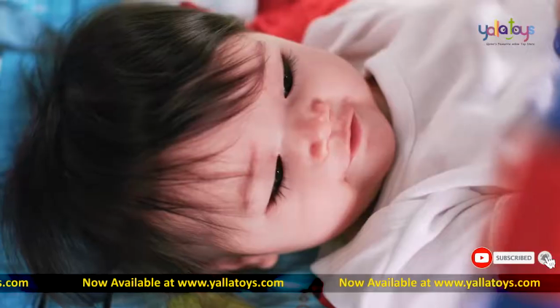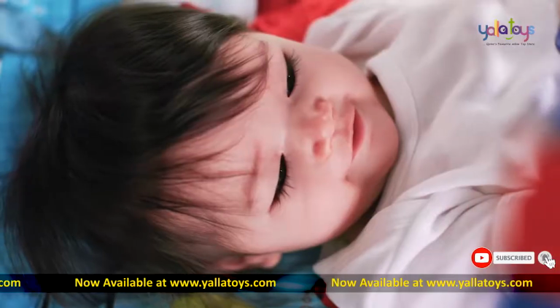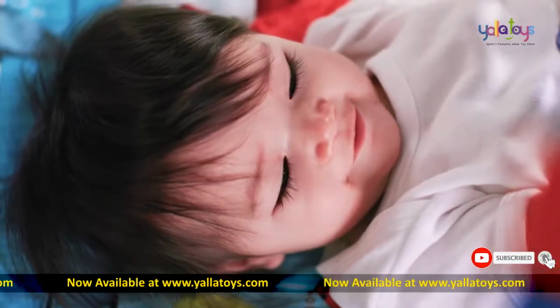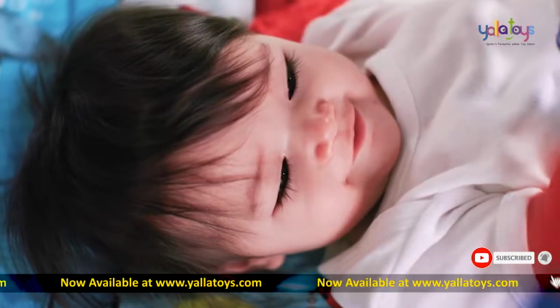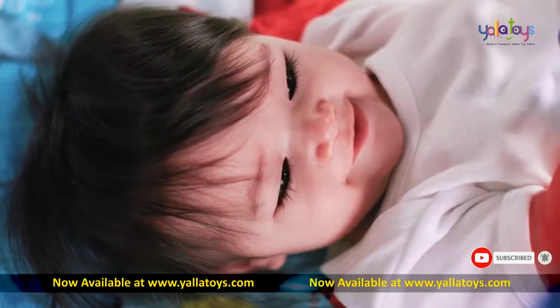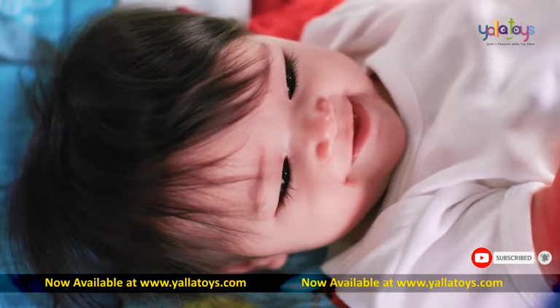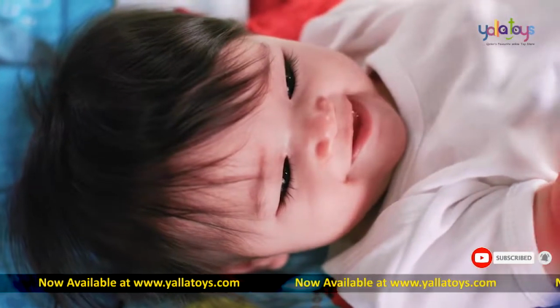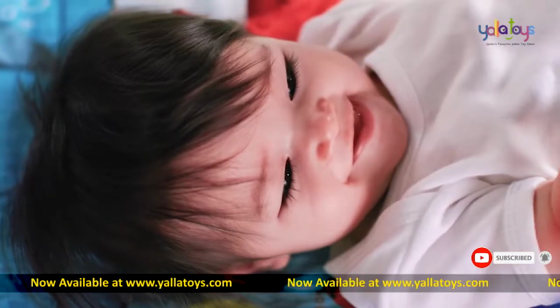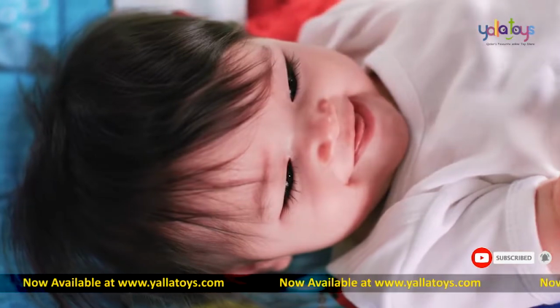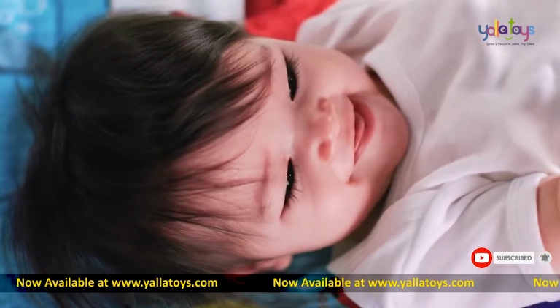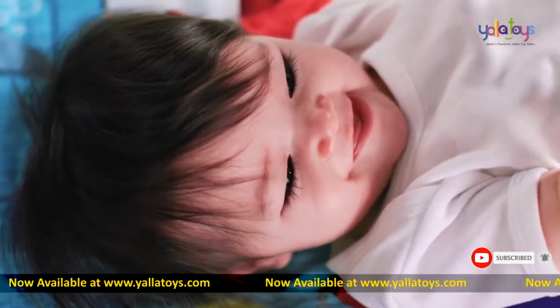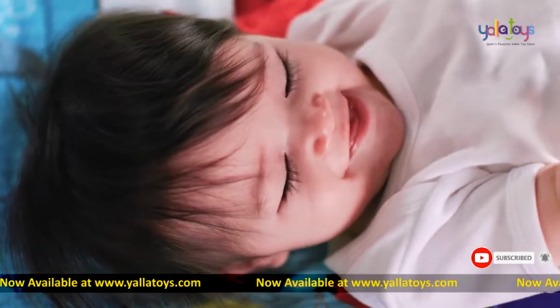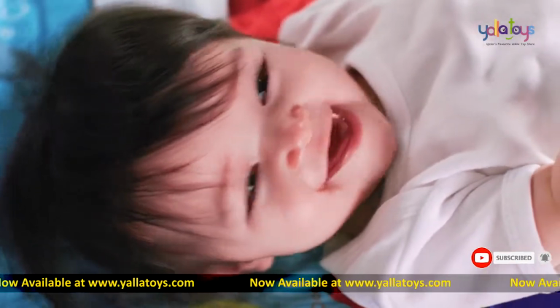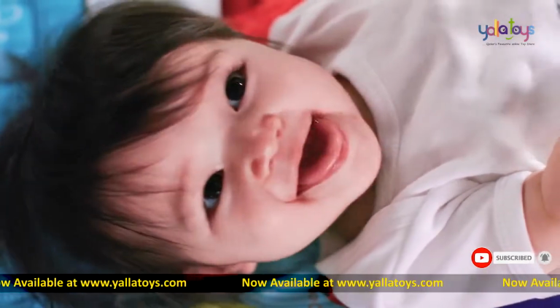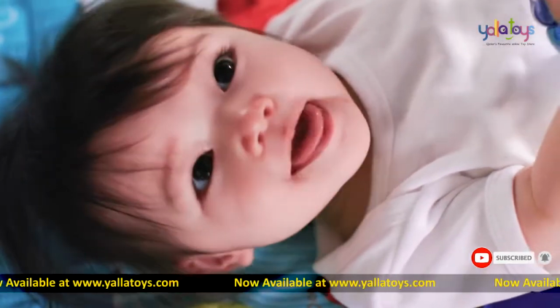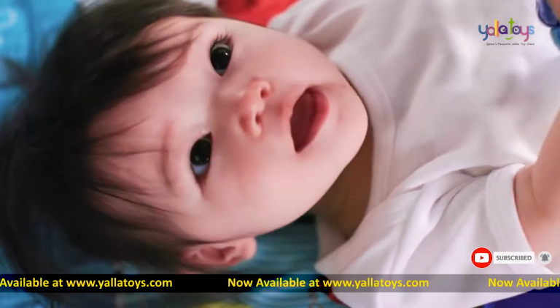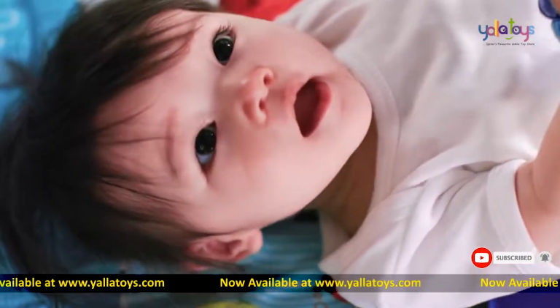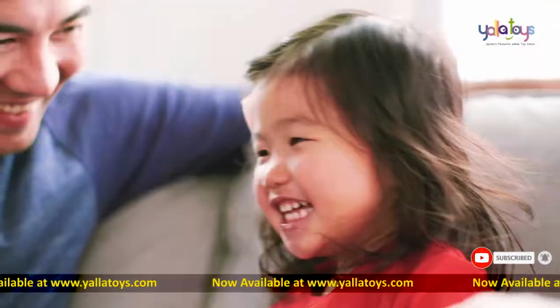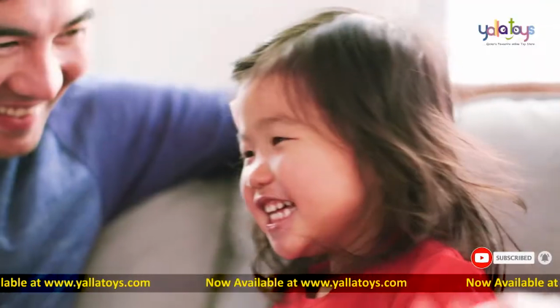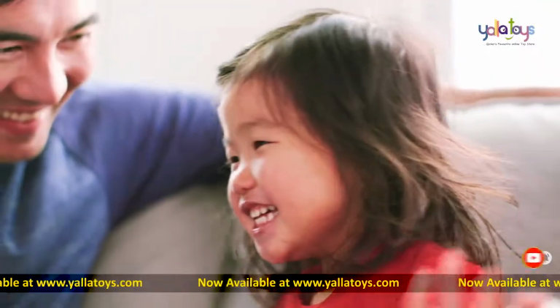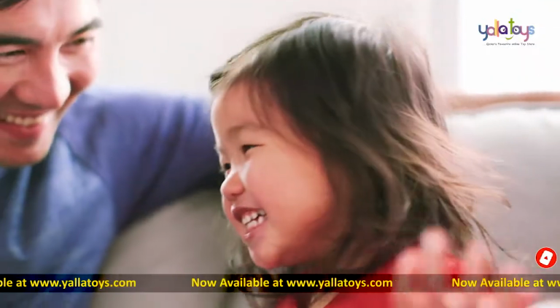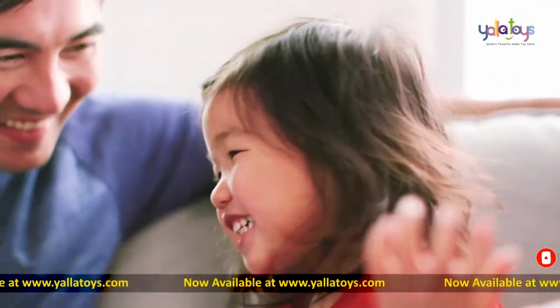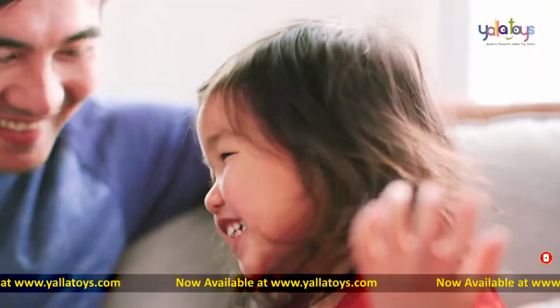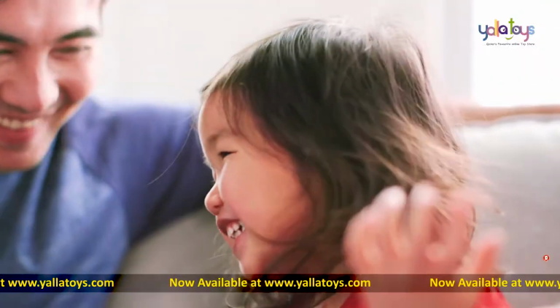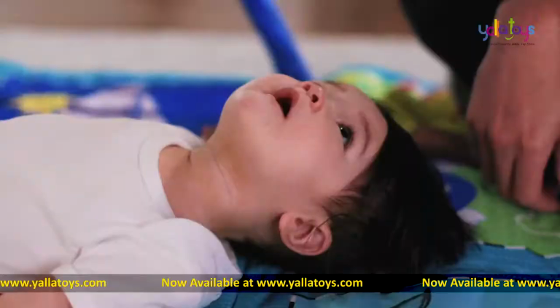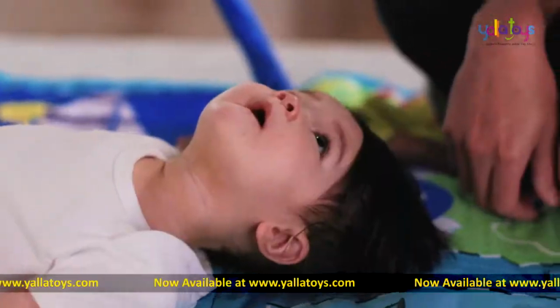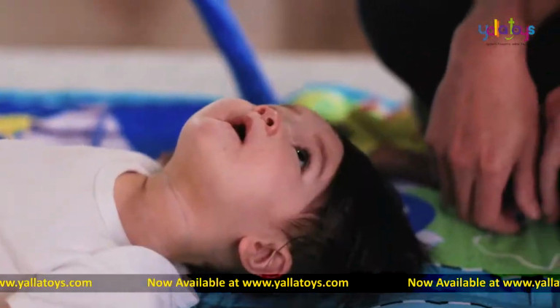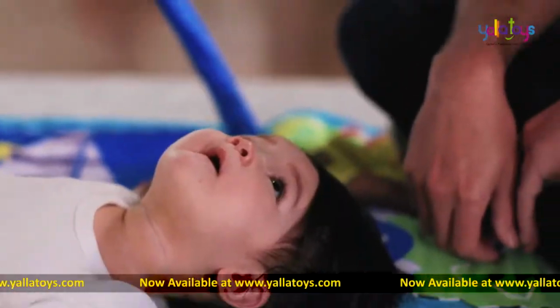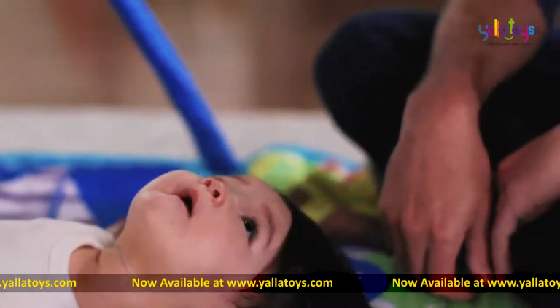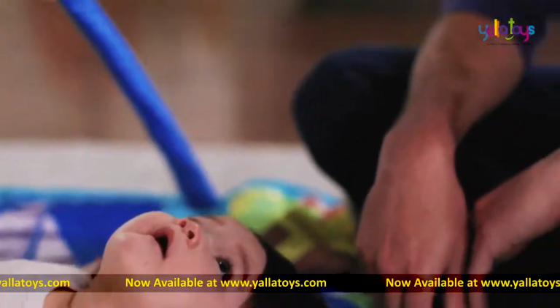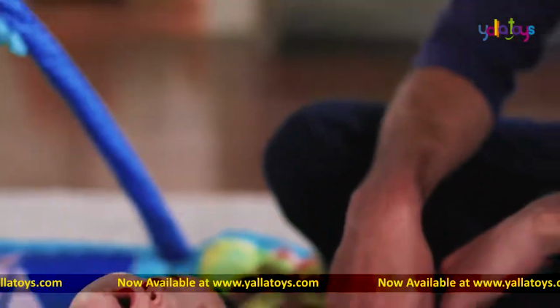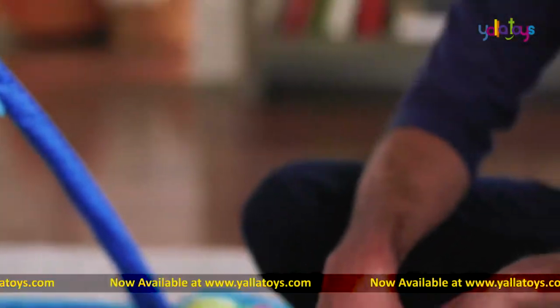The Discovery Seas Gym is perfect for entertaining babies, toddlers, and parents who love Baby Einstein.